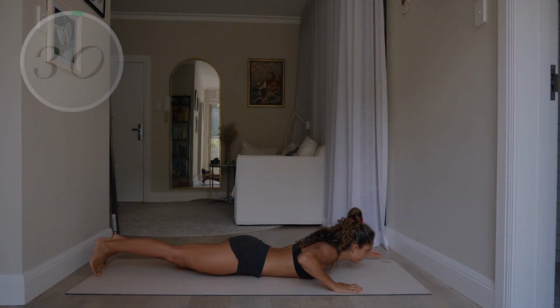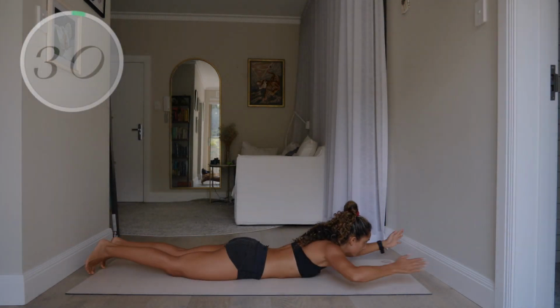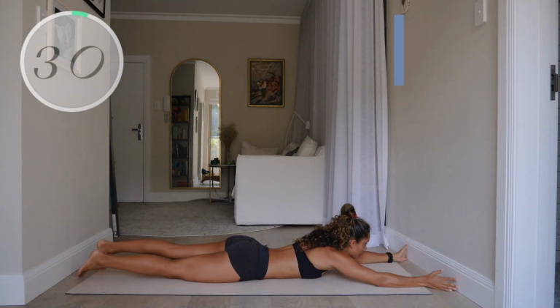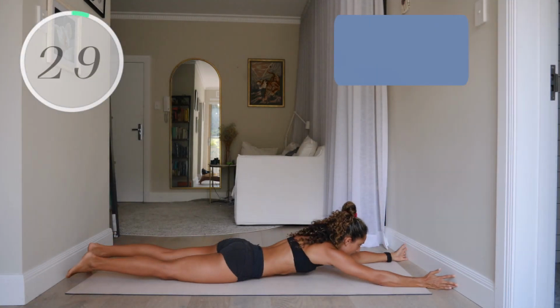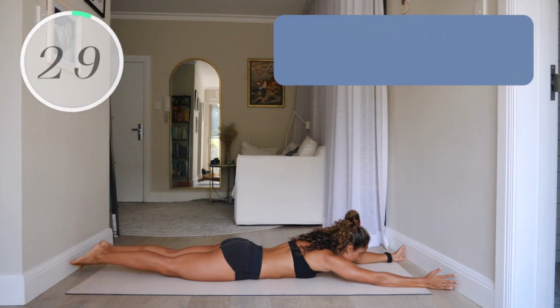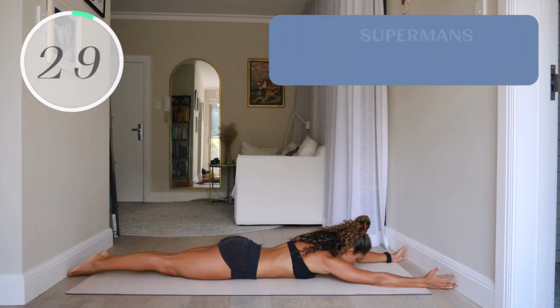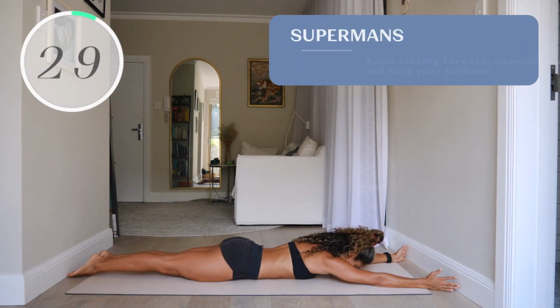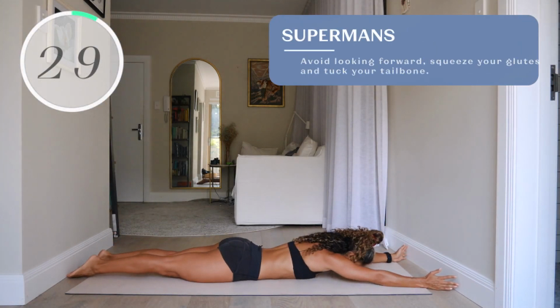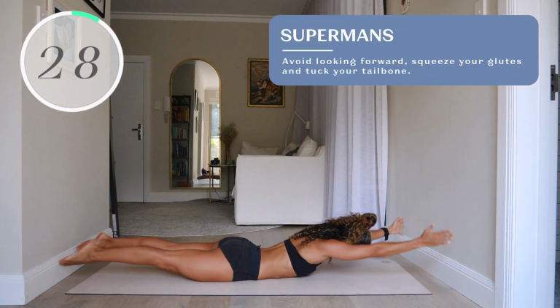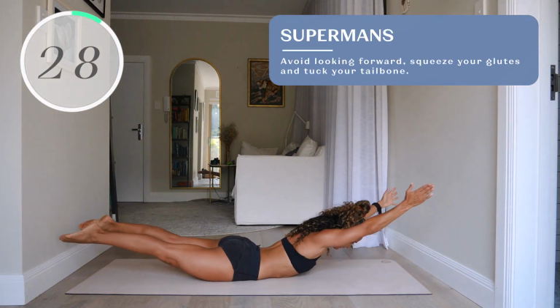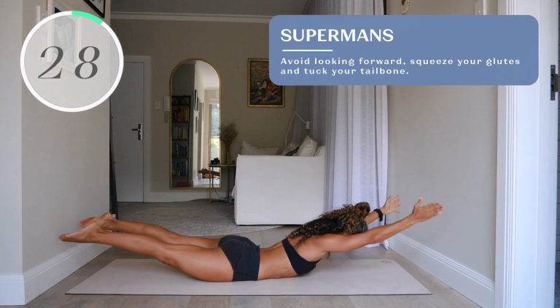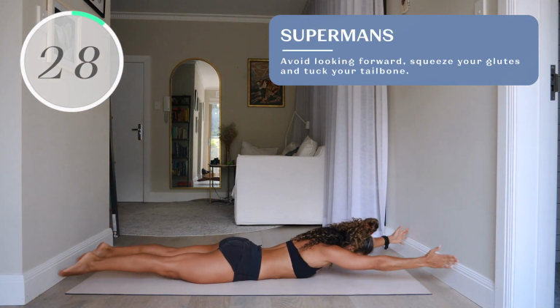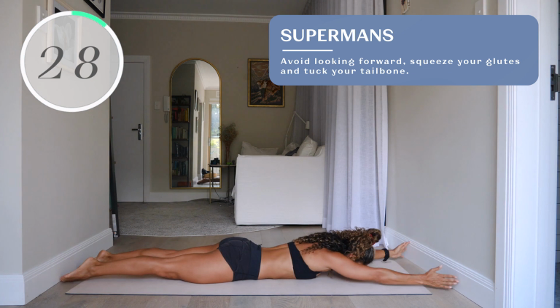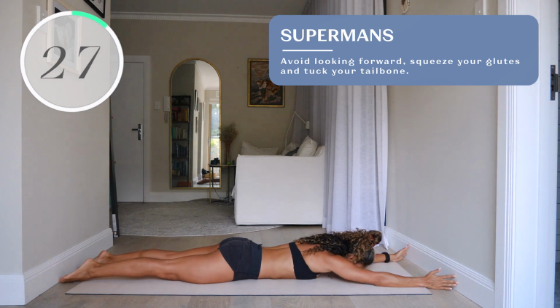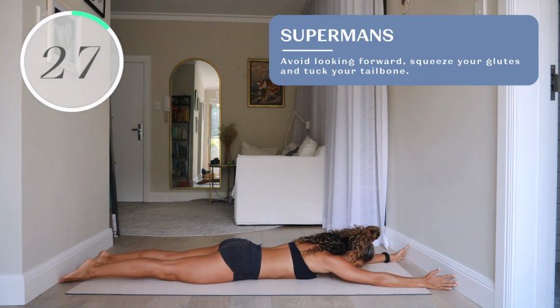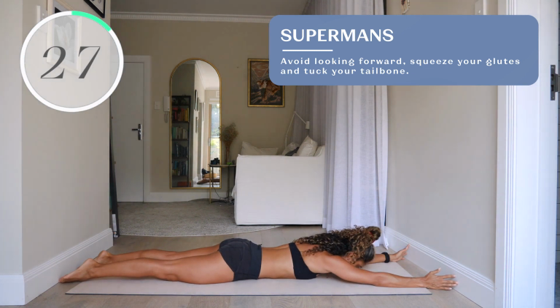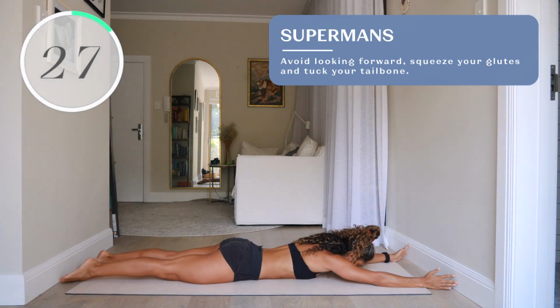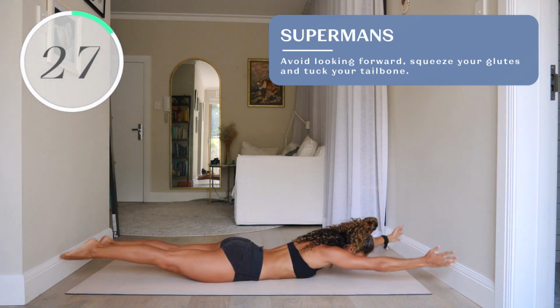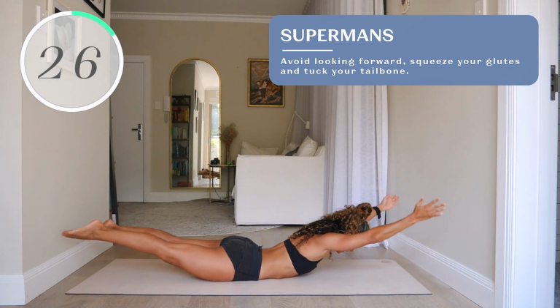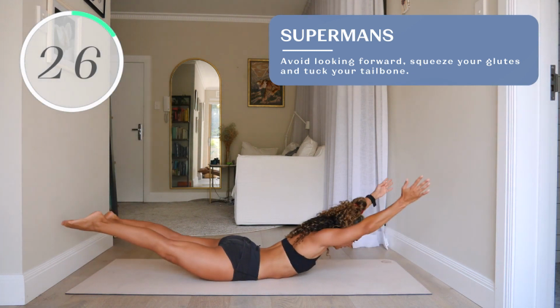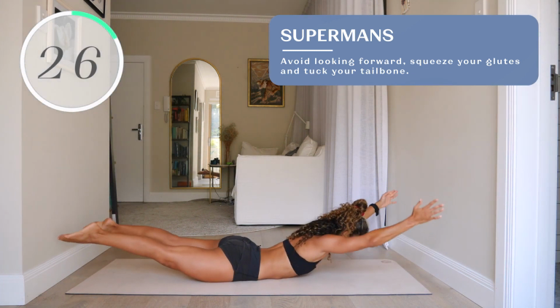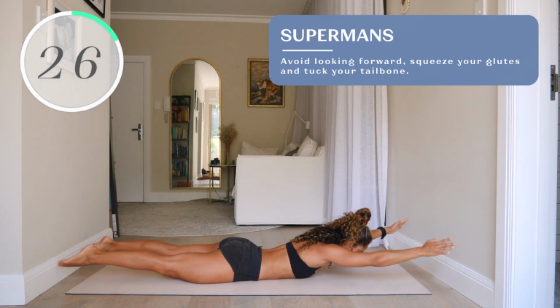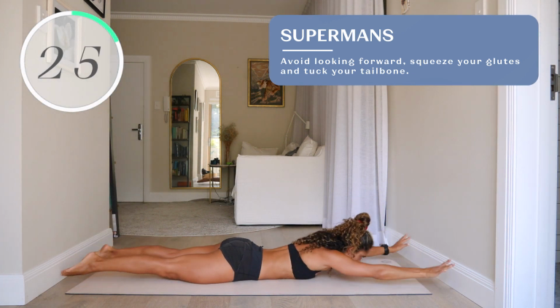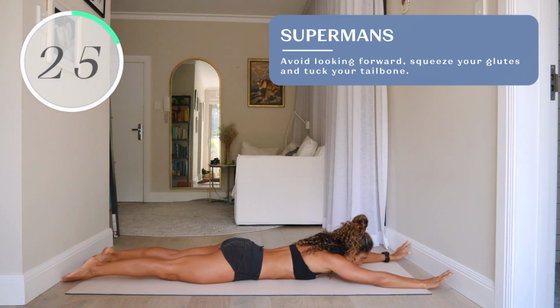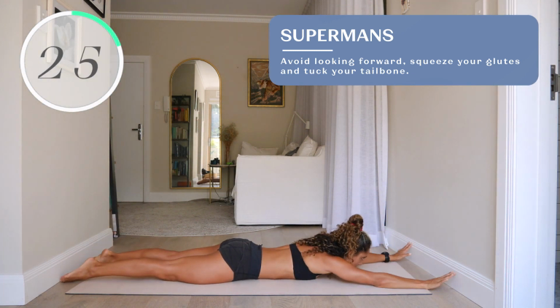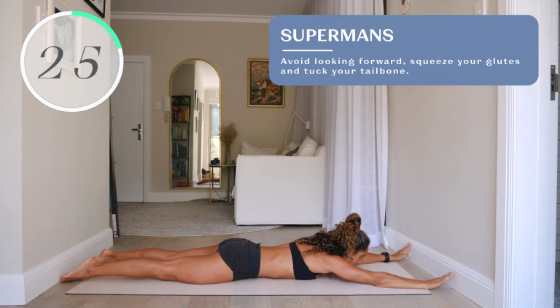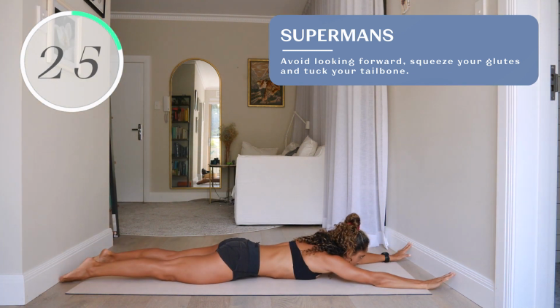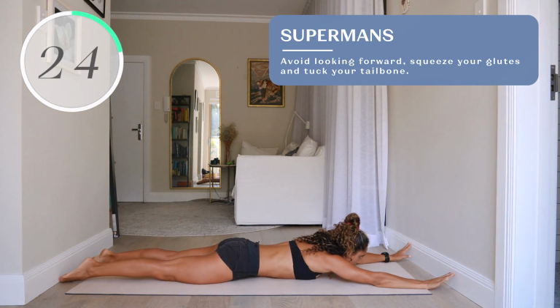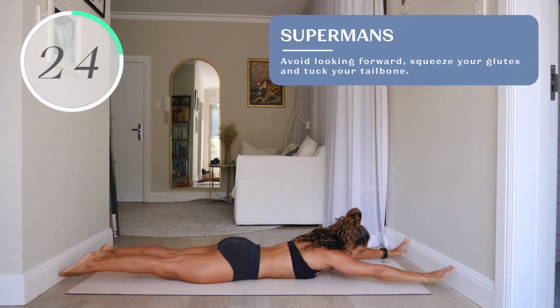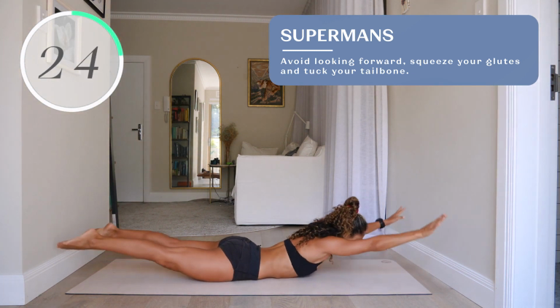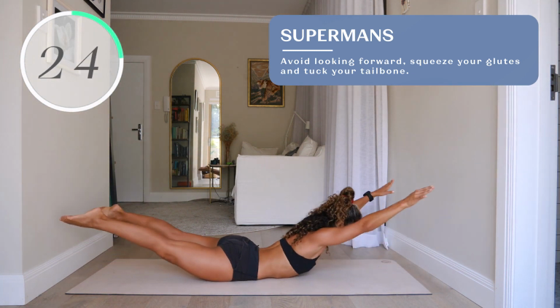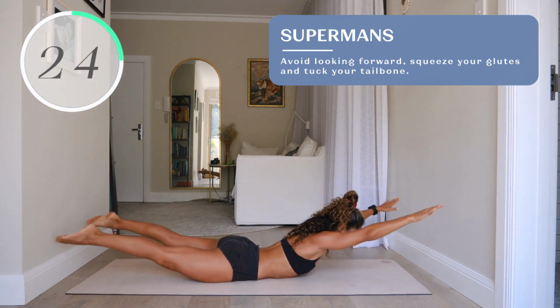Number seven, supermans. Avoid looking forward — squeeze your glutes and tuck your tailbone.